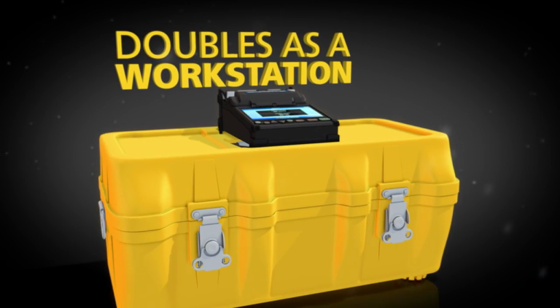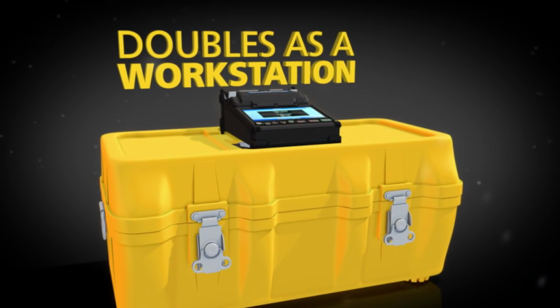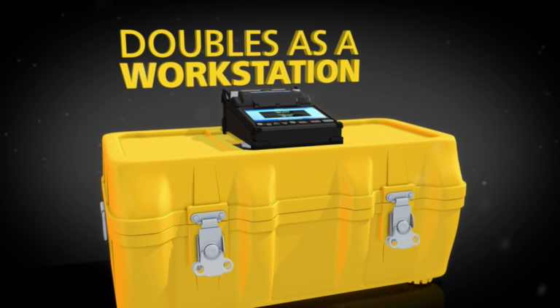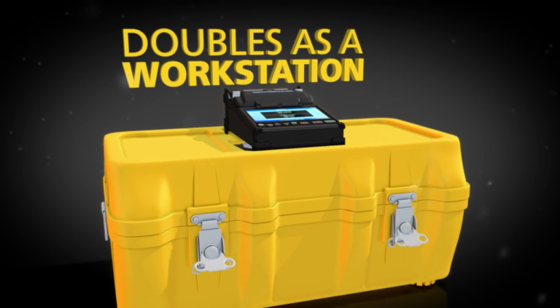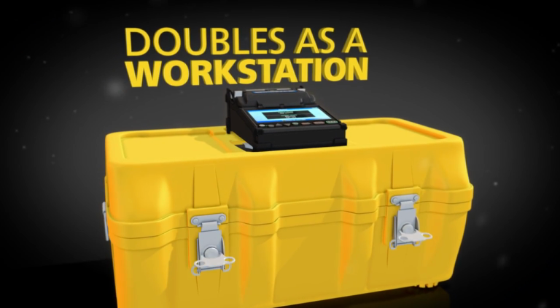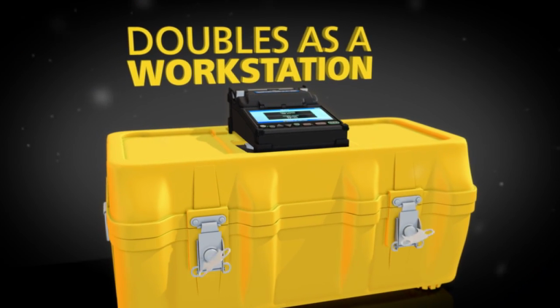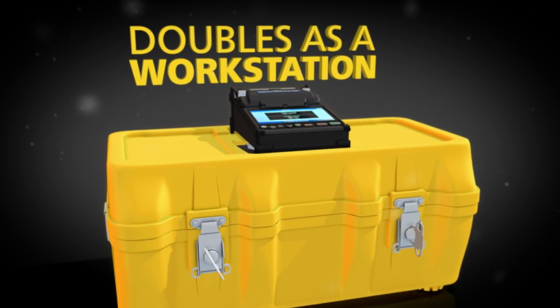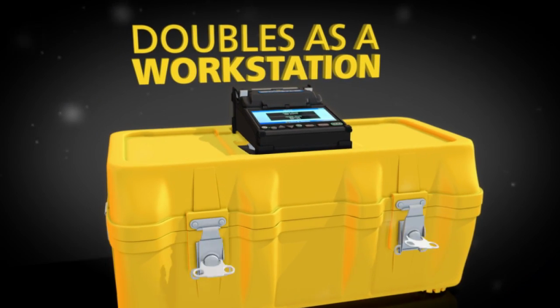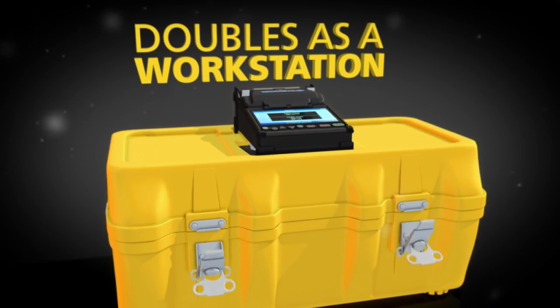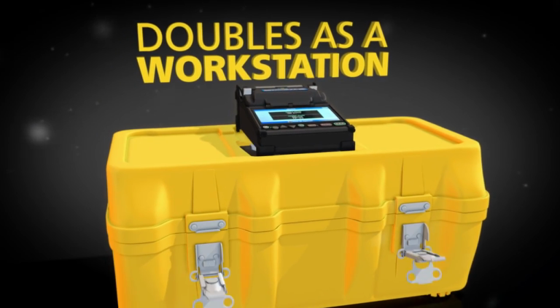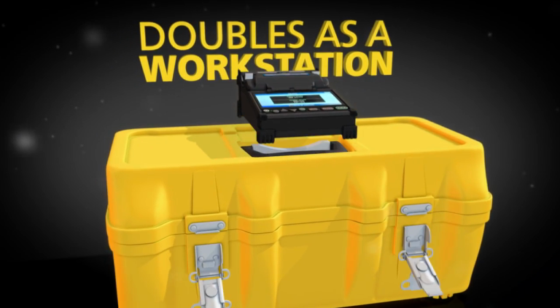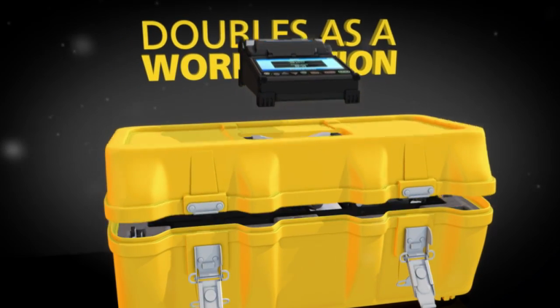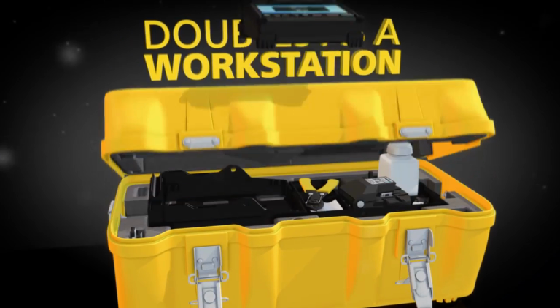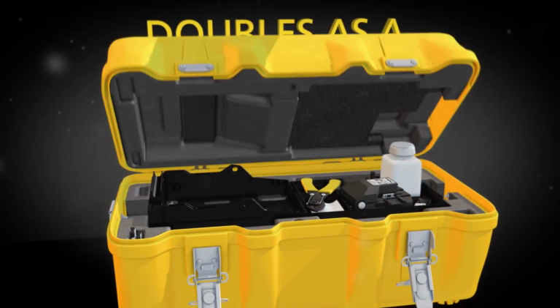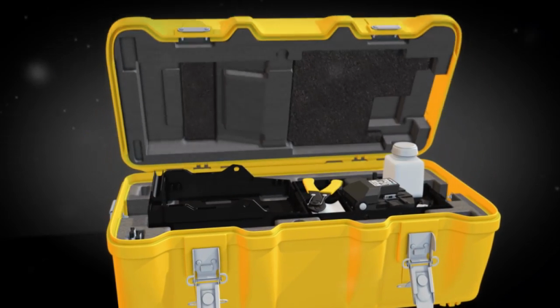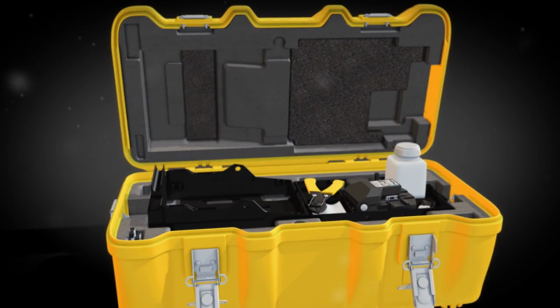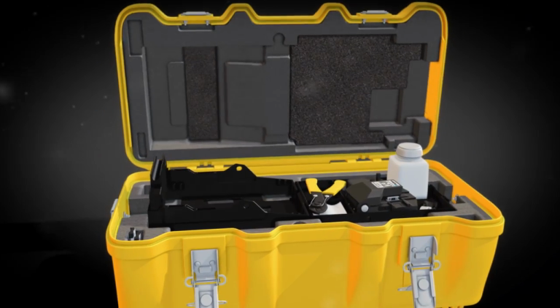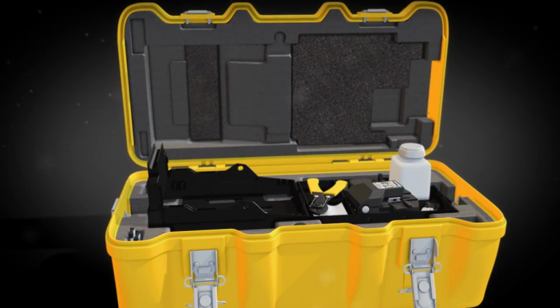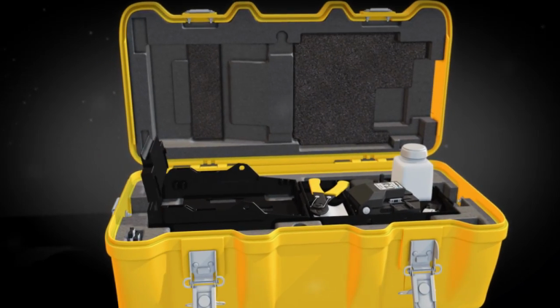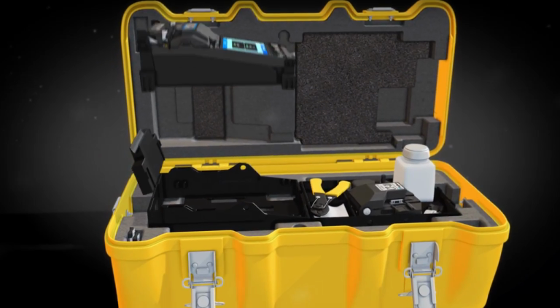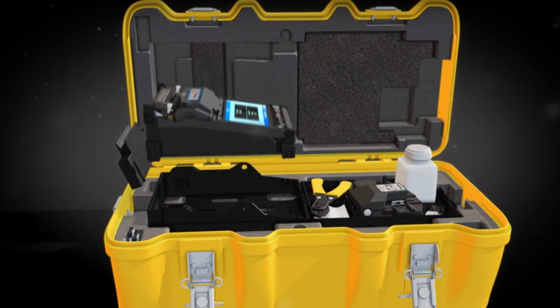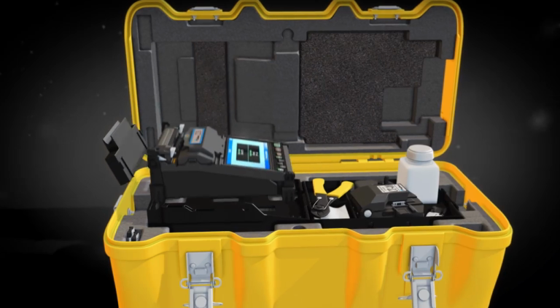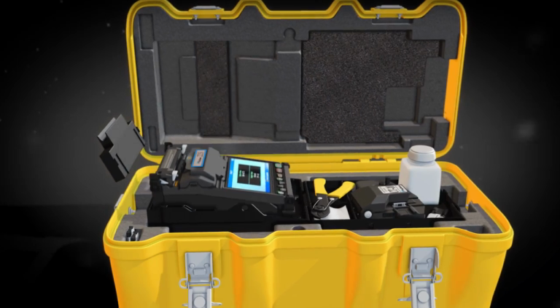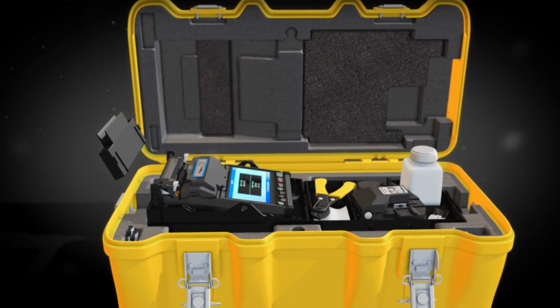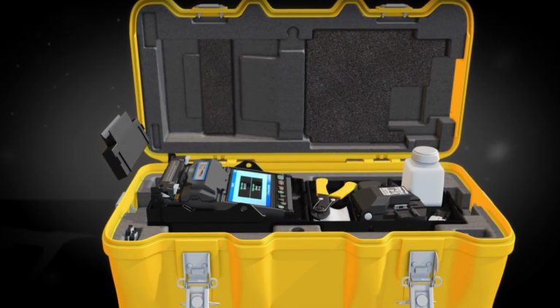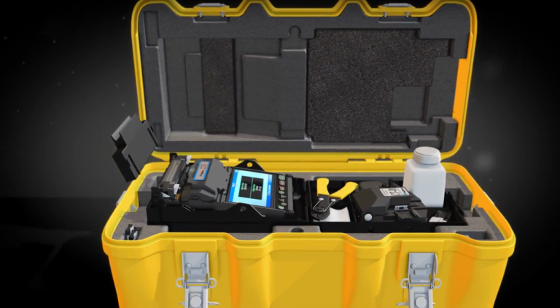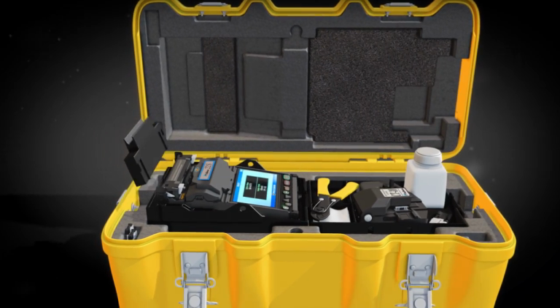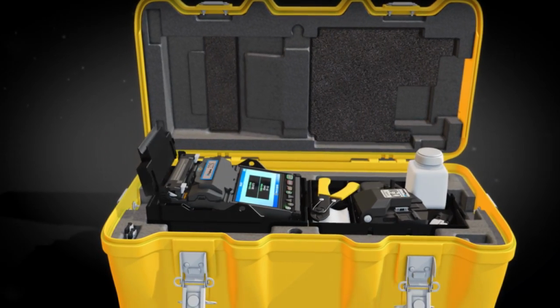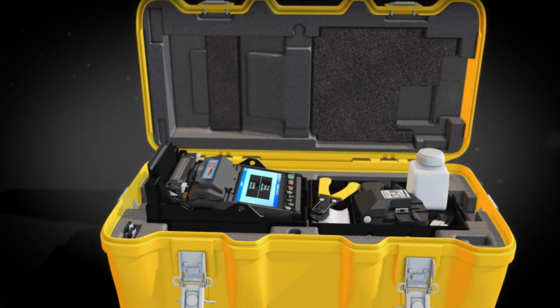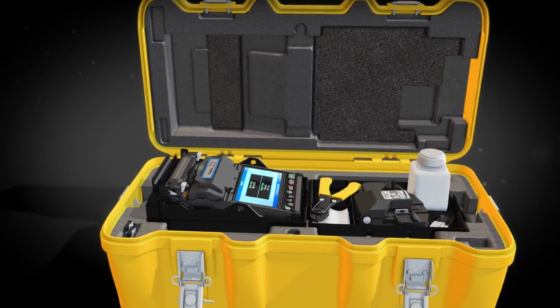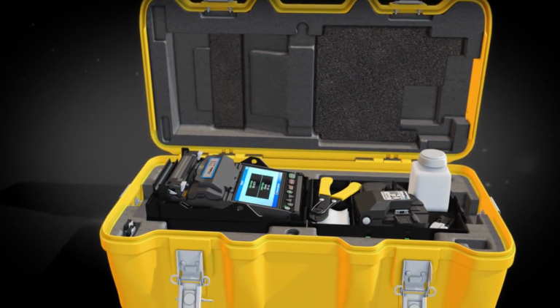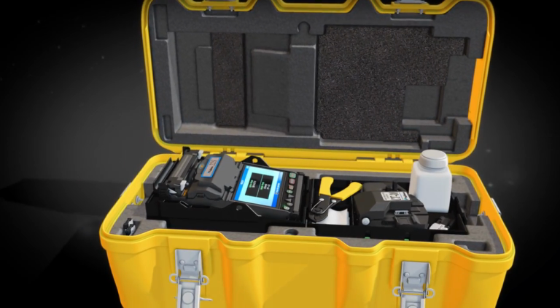The 22S innovative transit case doubles as a workstation, maximizing its functionality. Just open the transit case to access the required accessories and begin splicing.